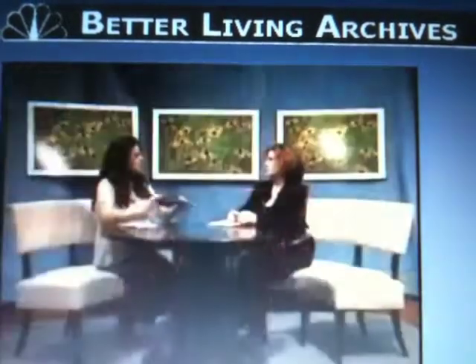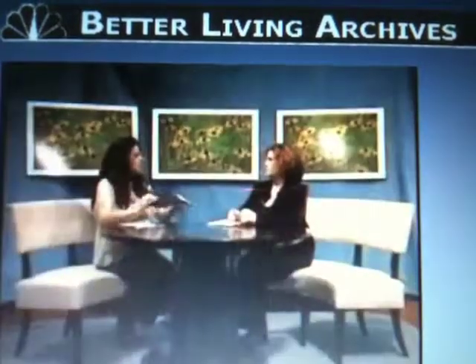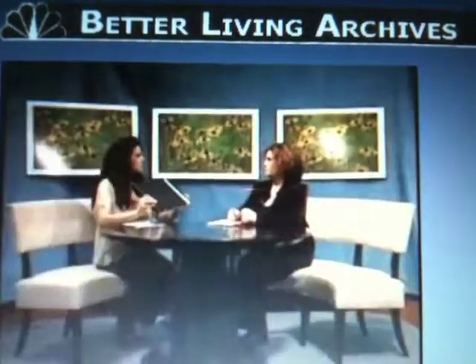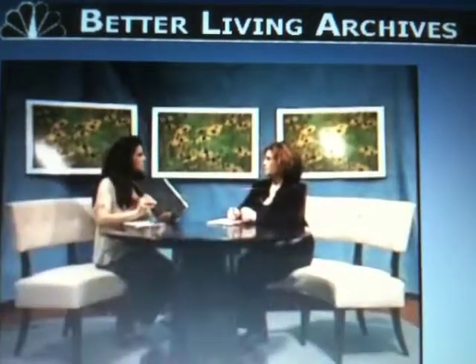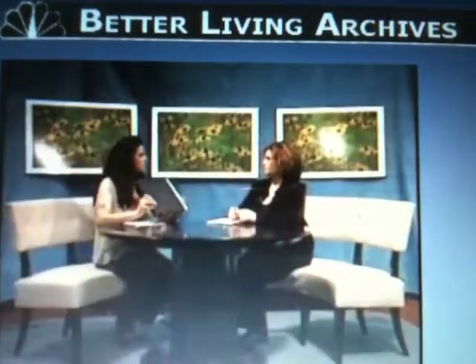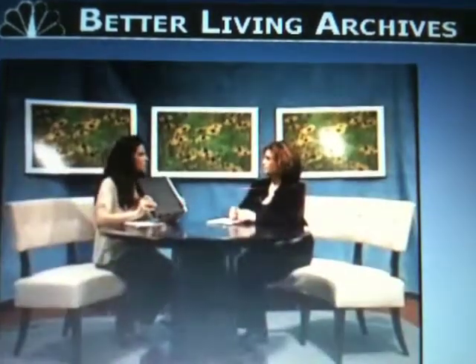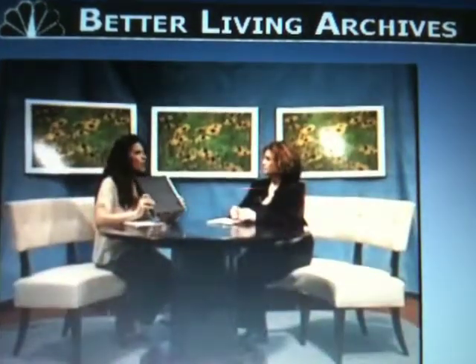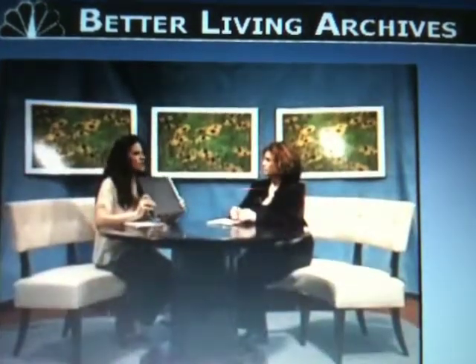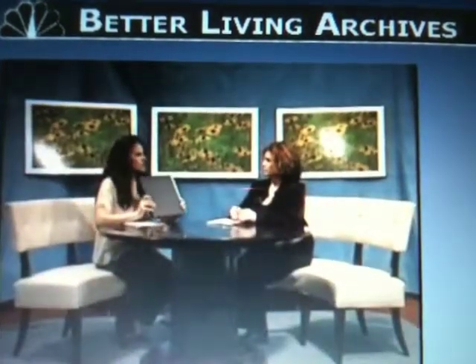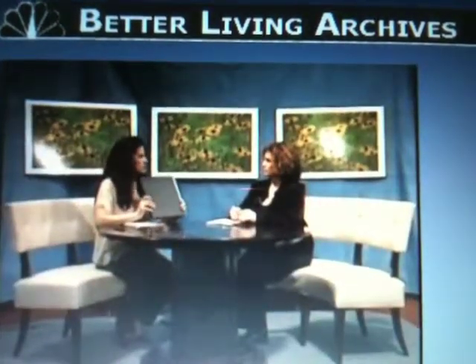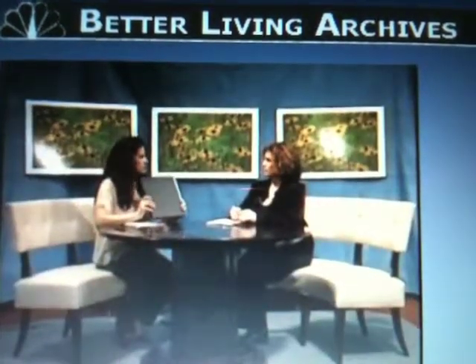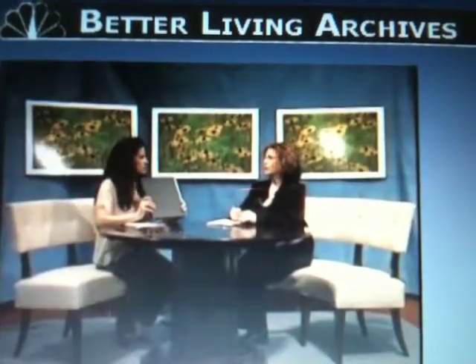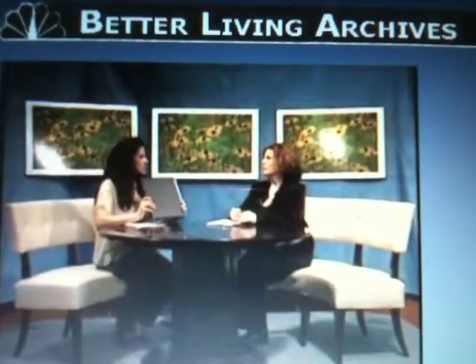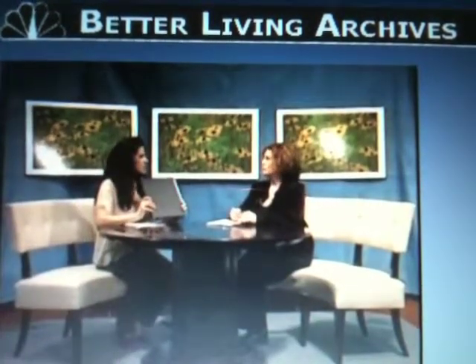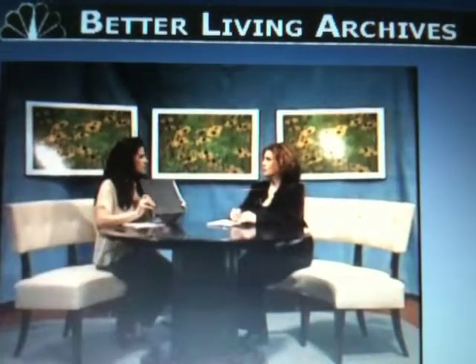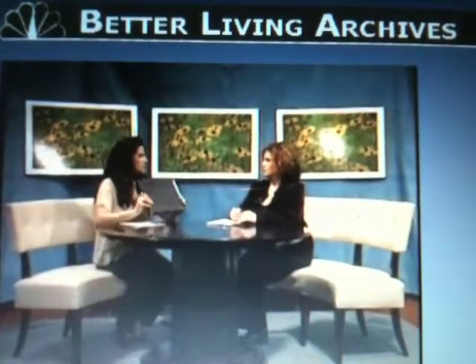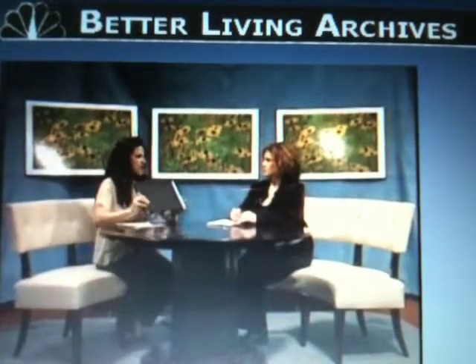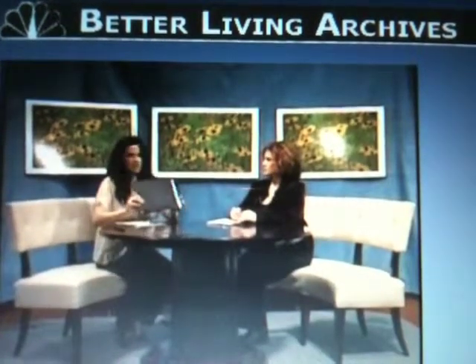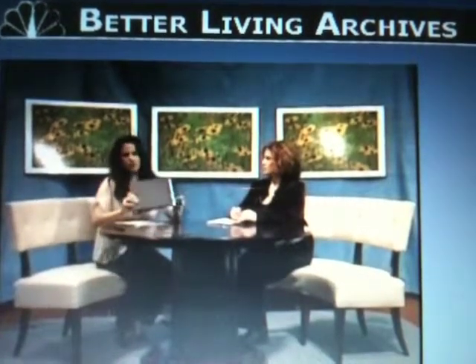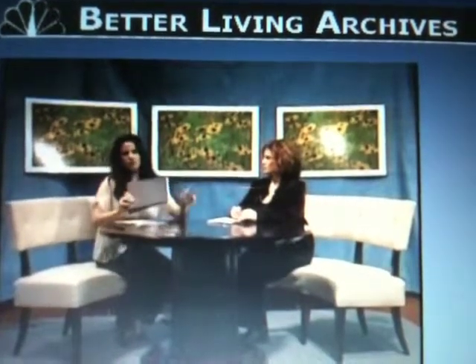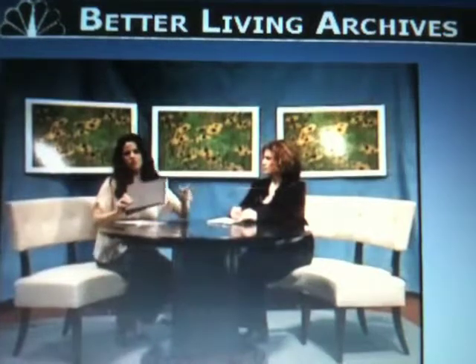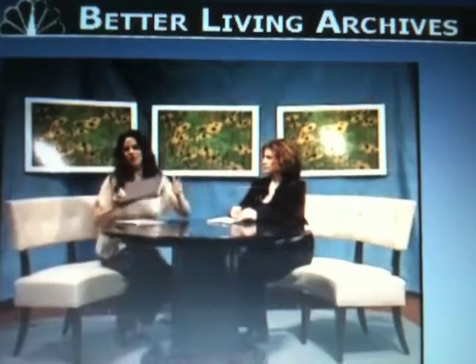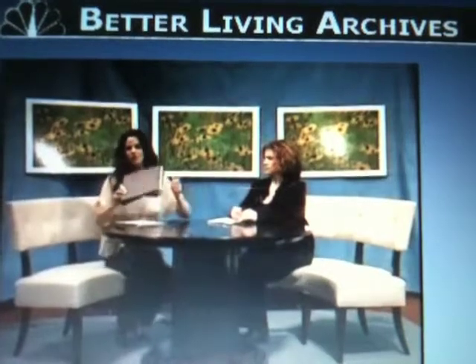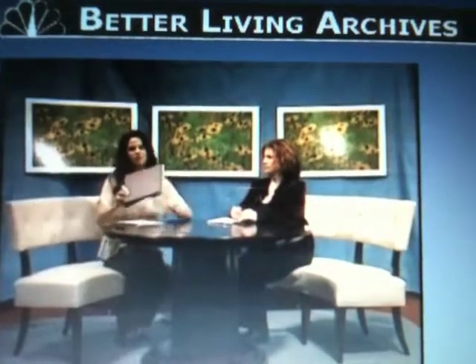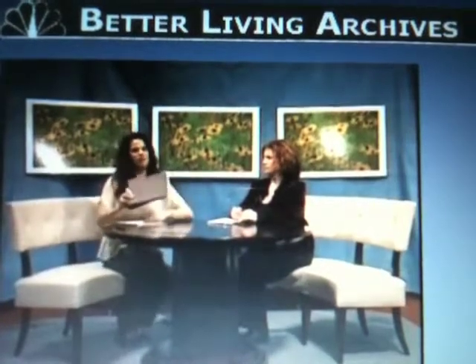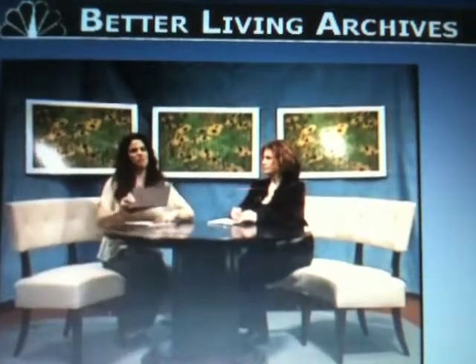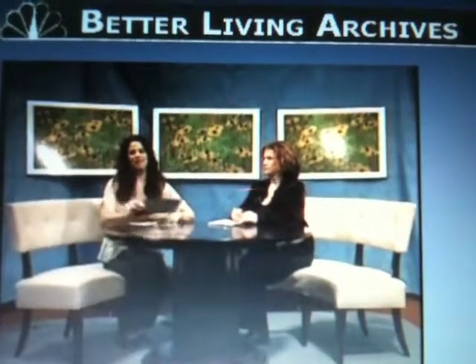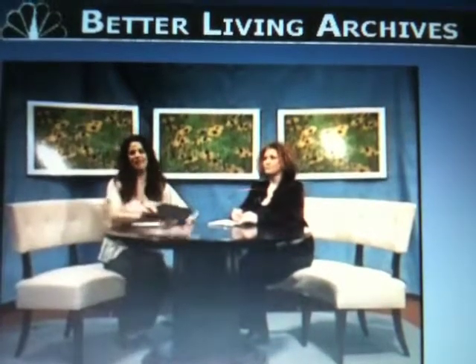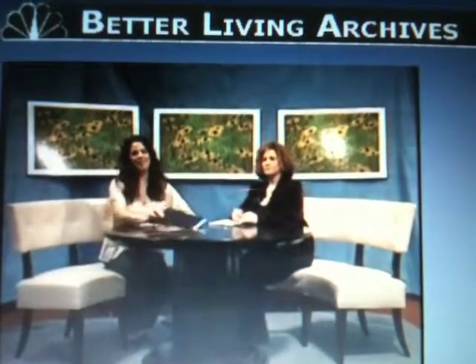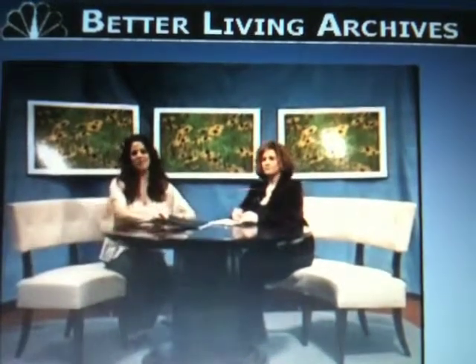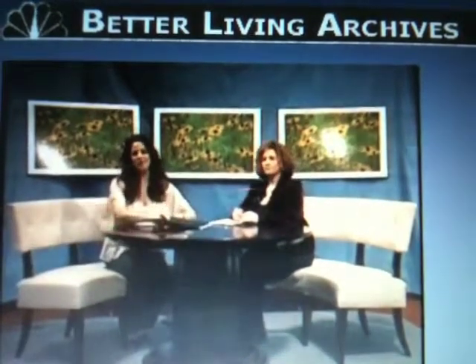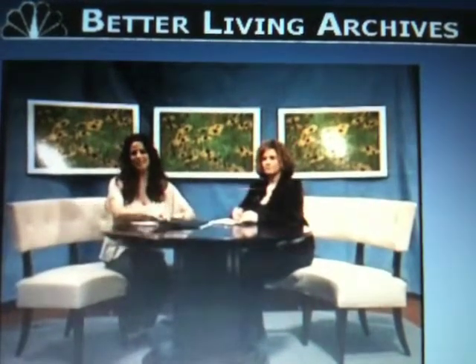And you know what else this is good for? Recipes. I love it for recipes. So Joanne Rinaldi, three-ring binder — and that's better living.